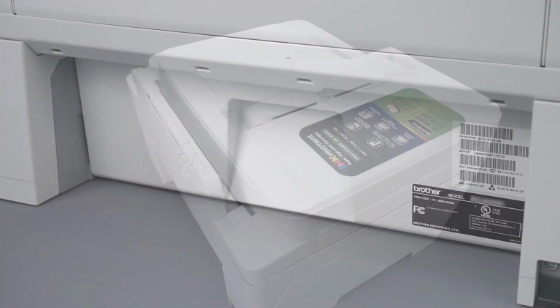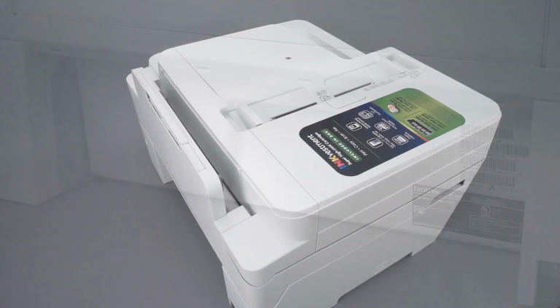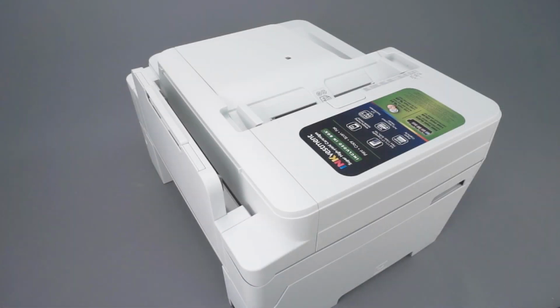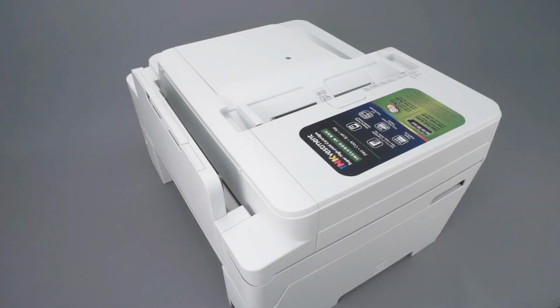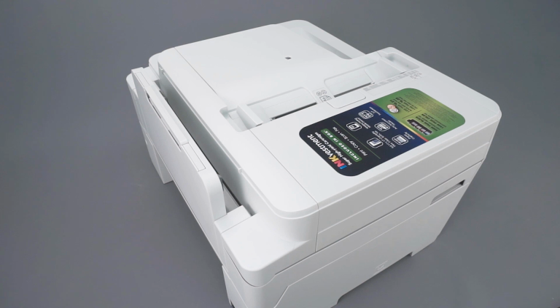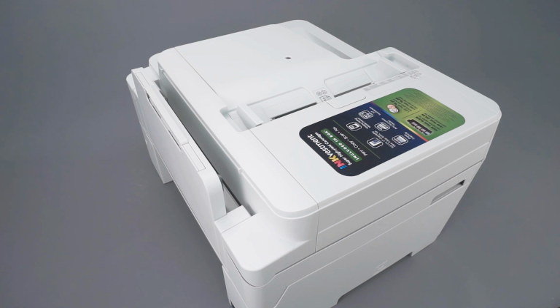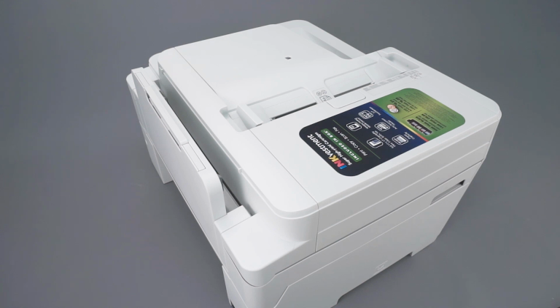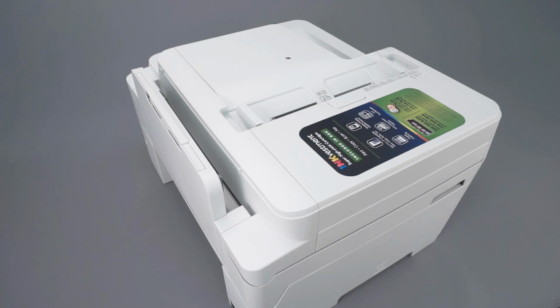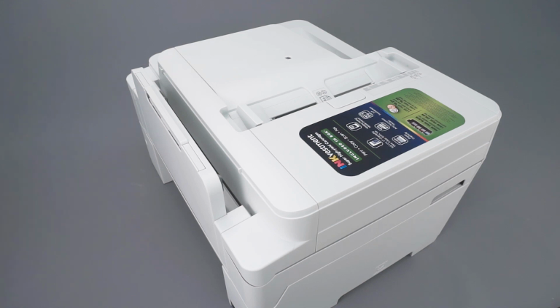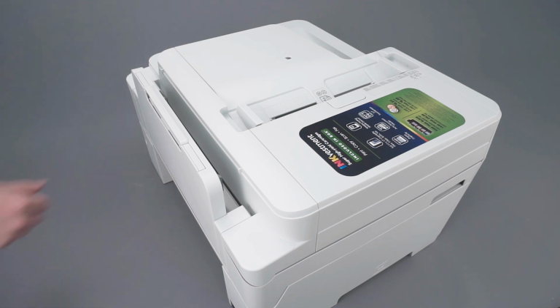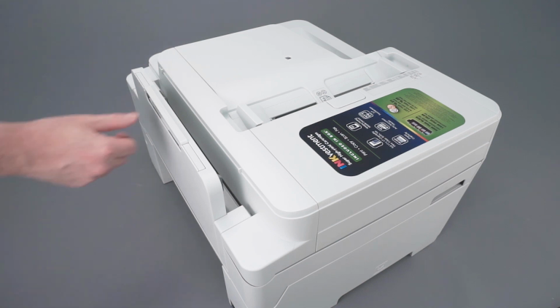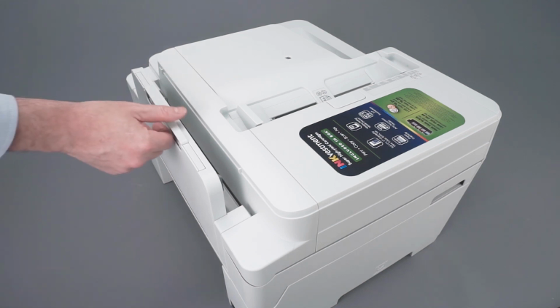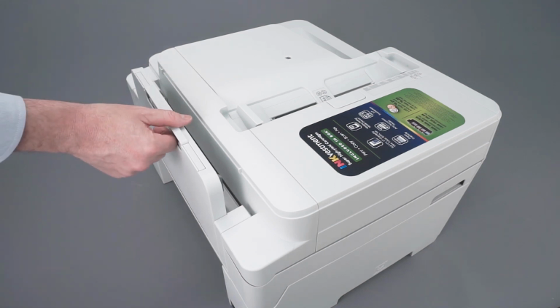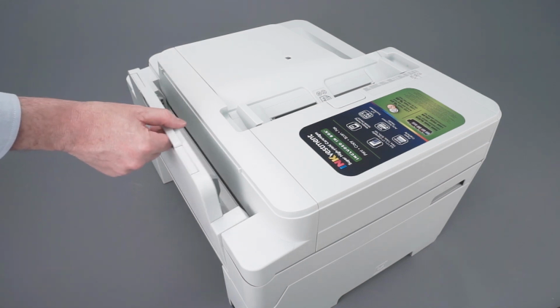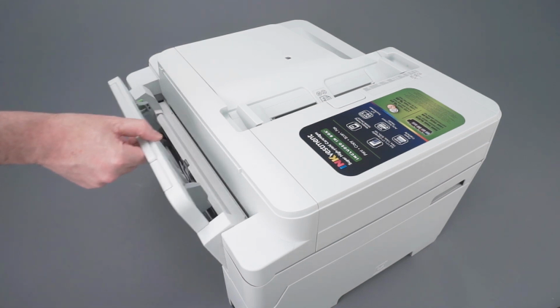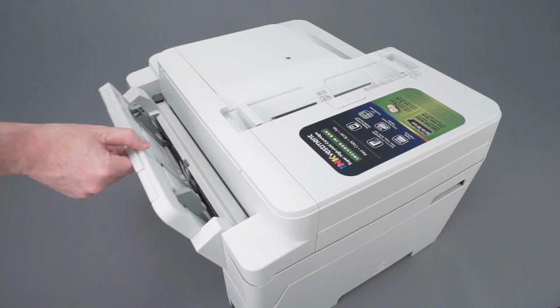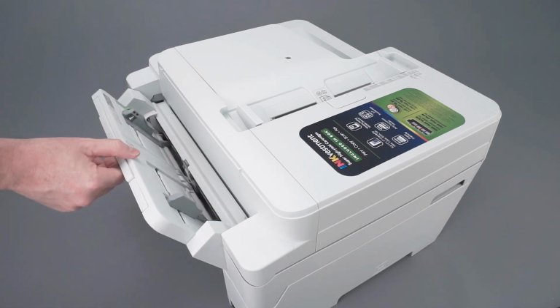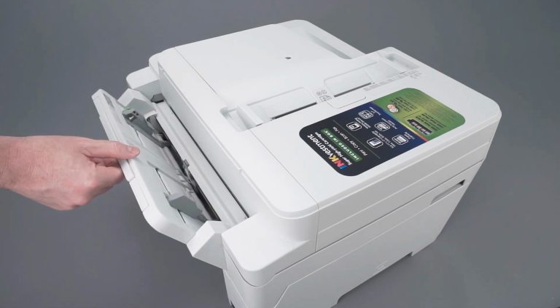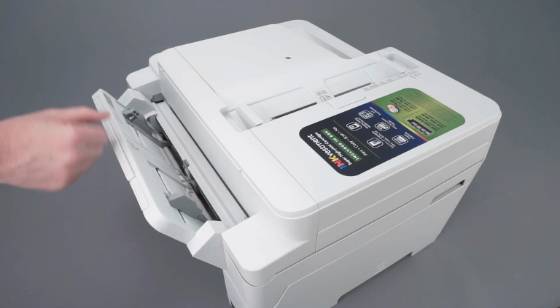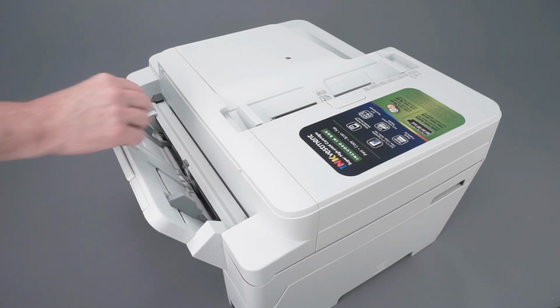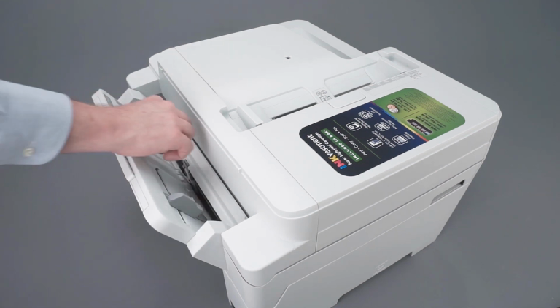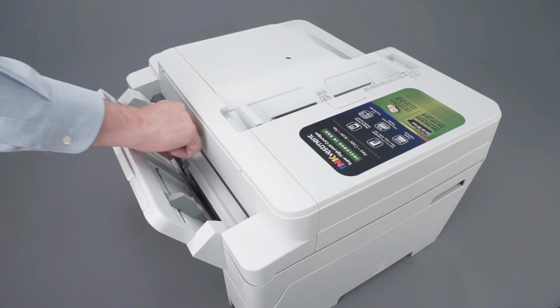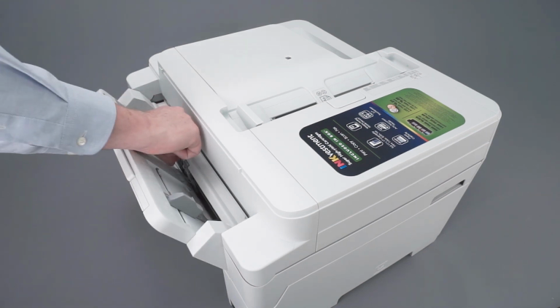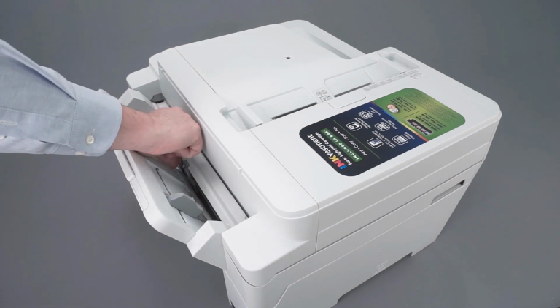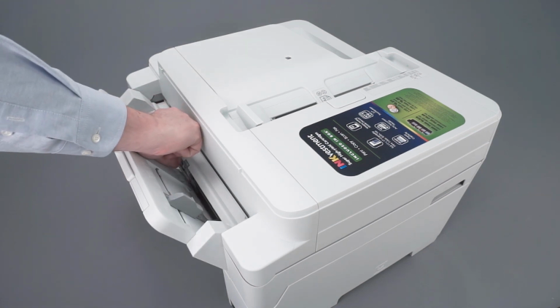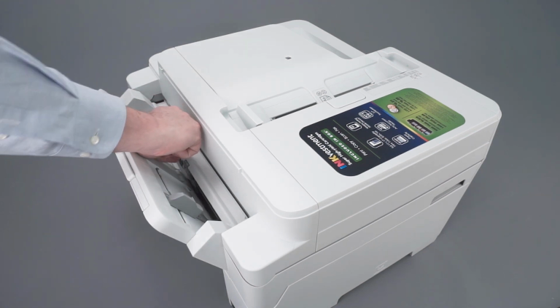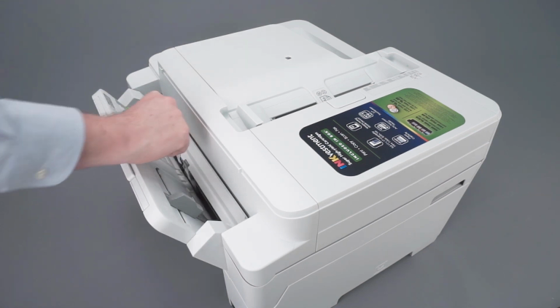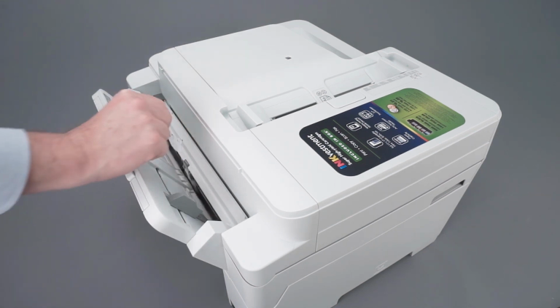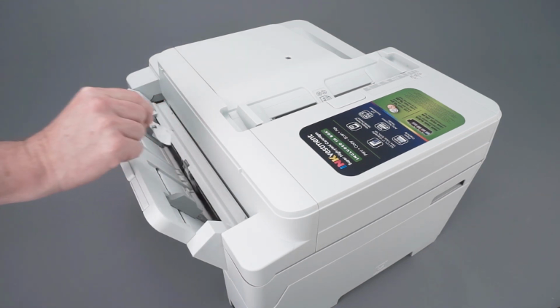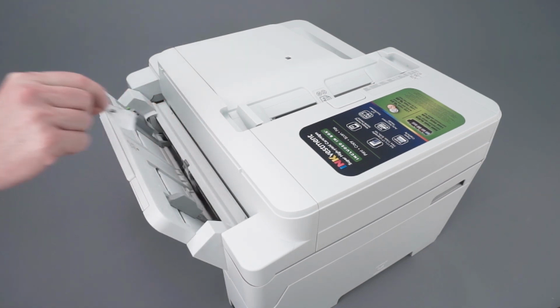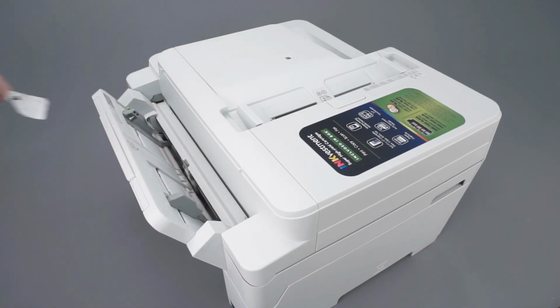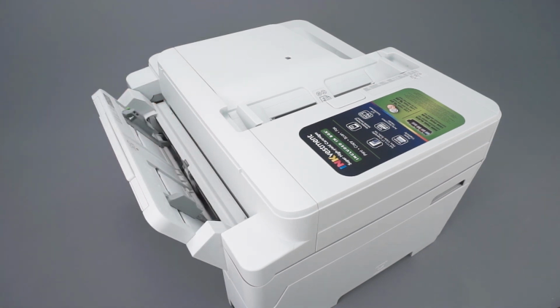Next, open the multi-purpose tray or manual feed slot and gently remove any paper or paper scraps found.